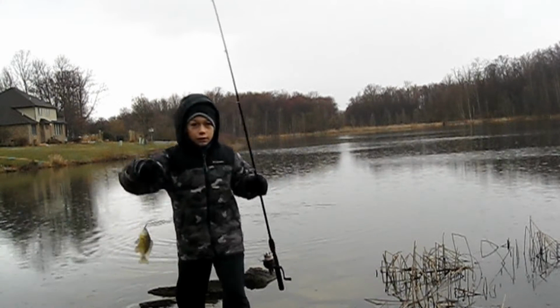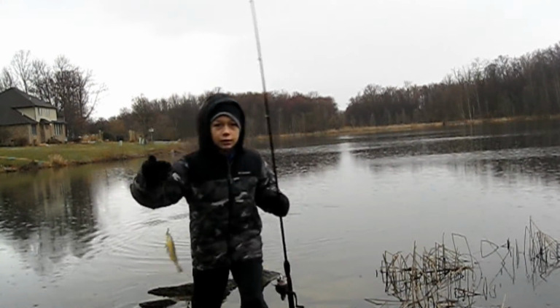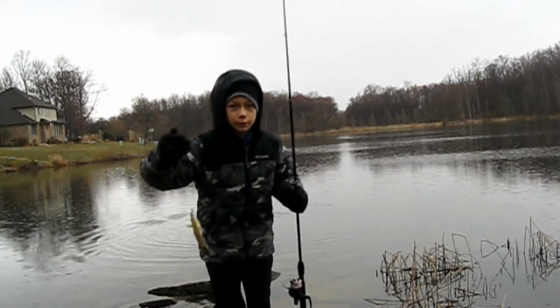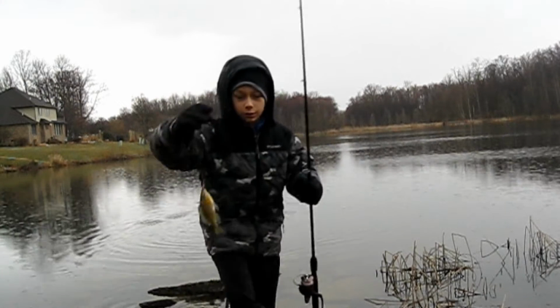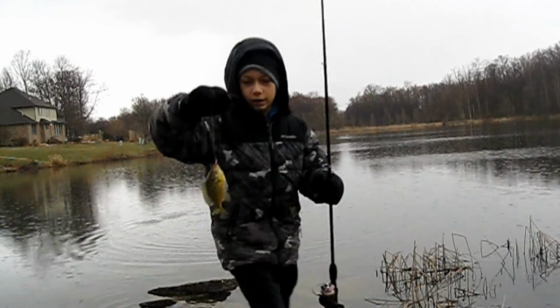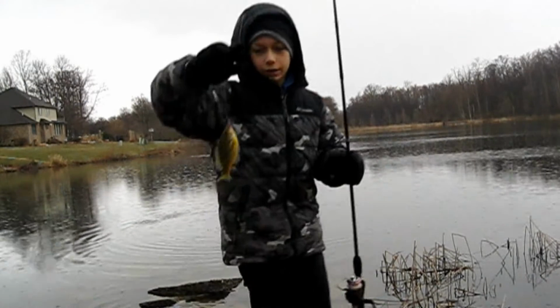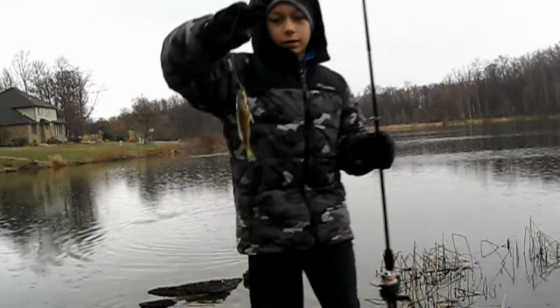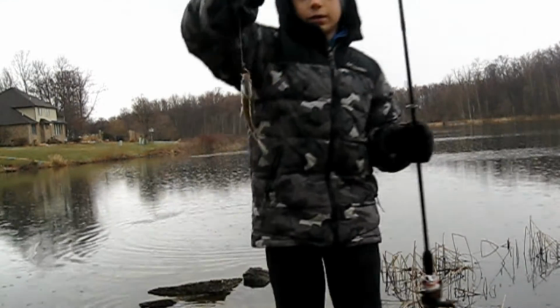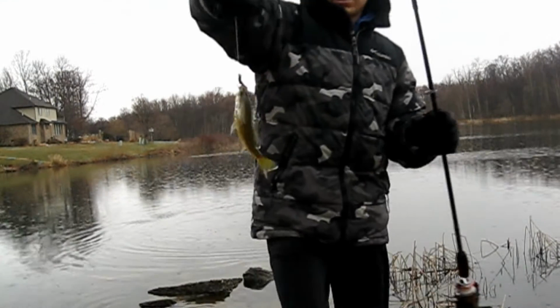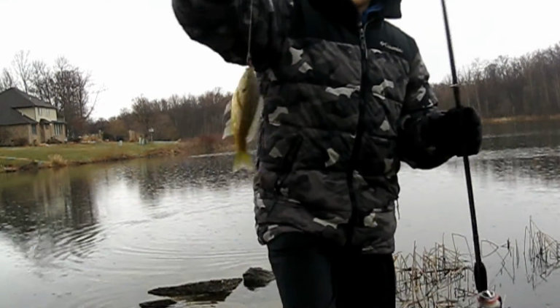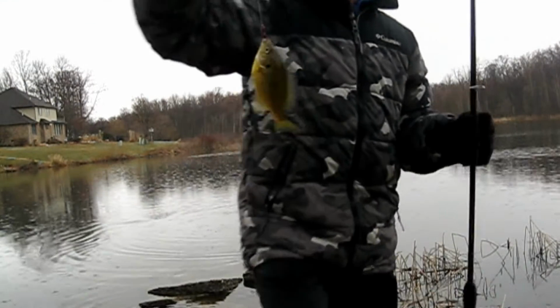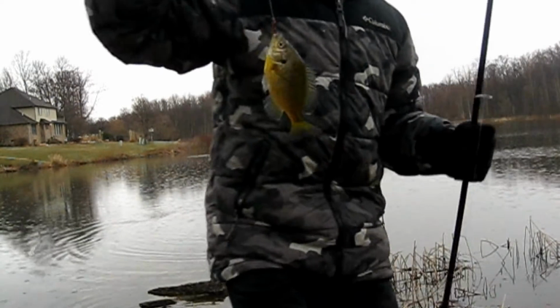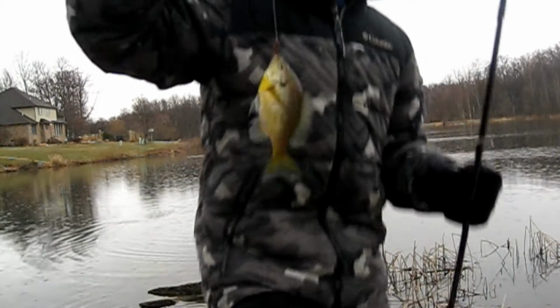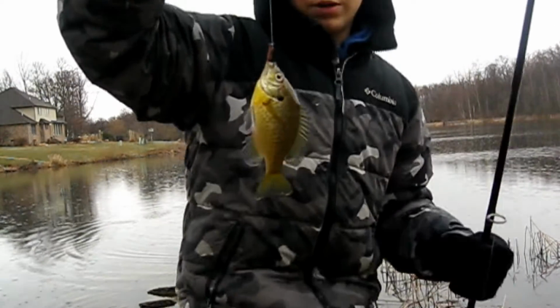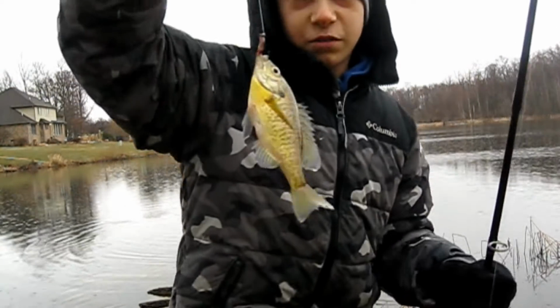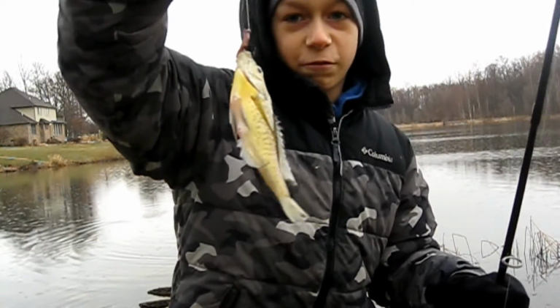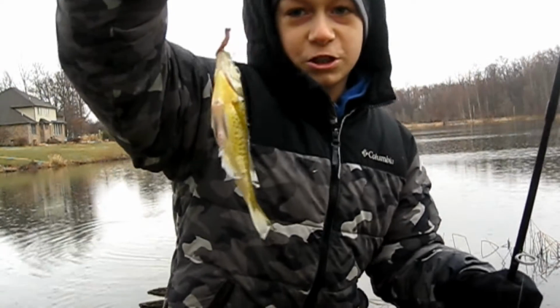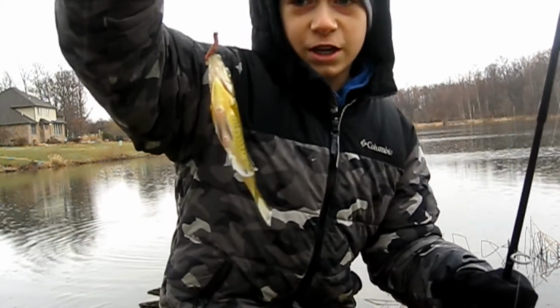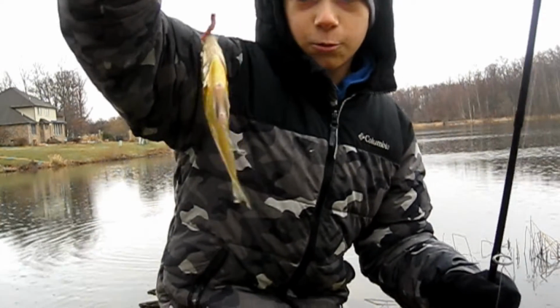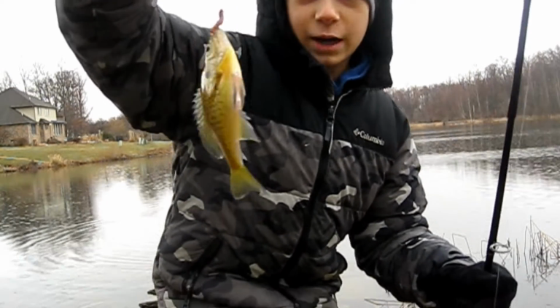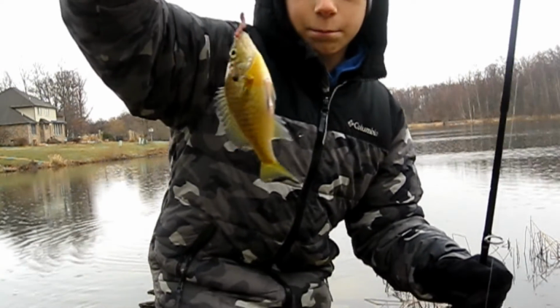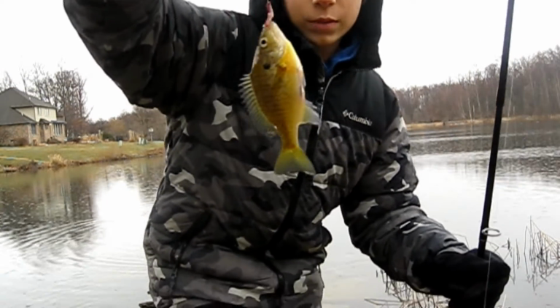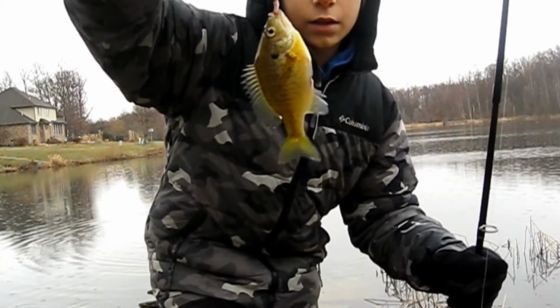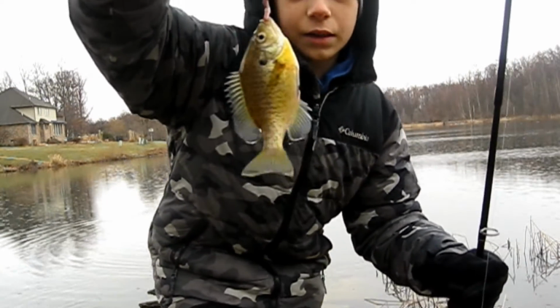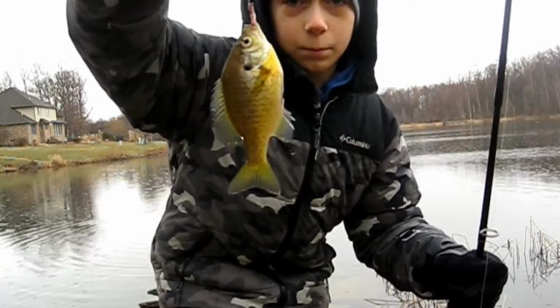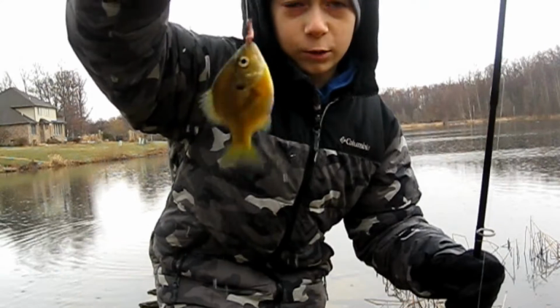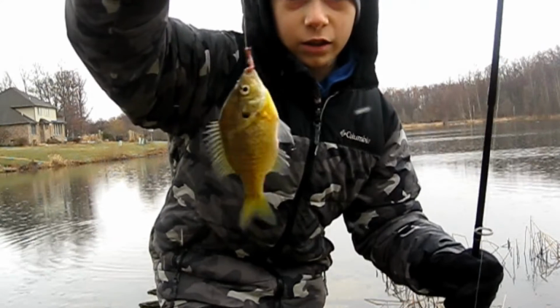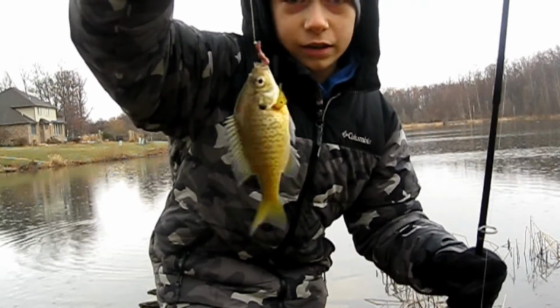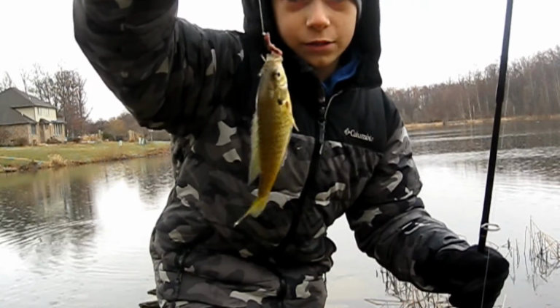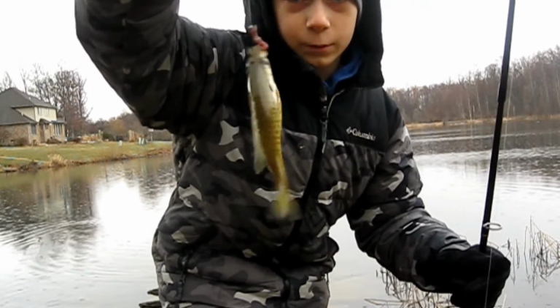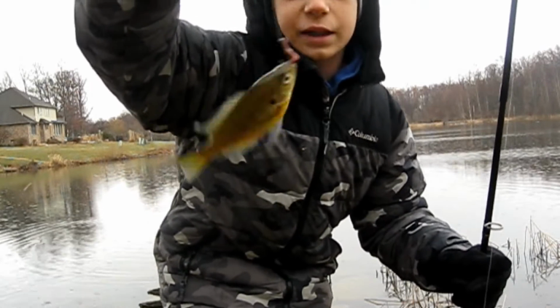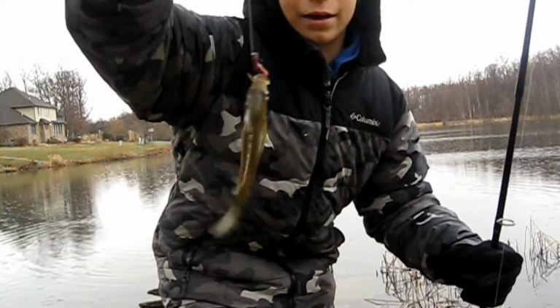There we go, guys. Another beautiful fish in the rain. Nice little bluegill. Let's get the release now.